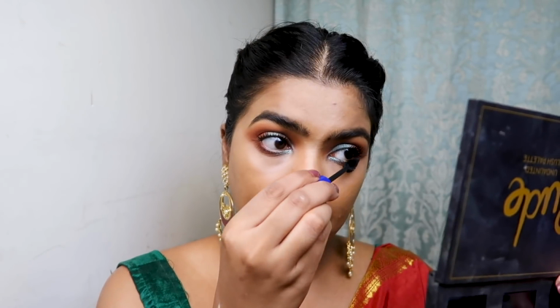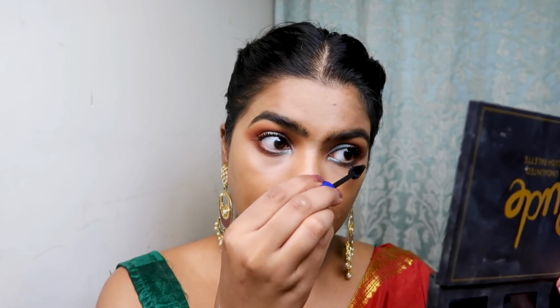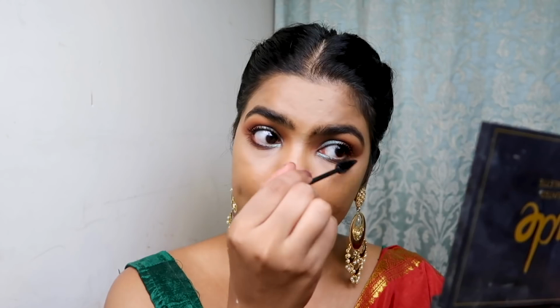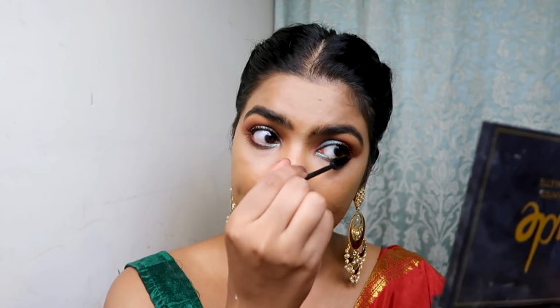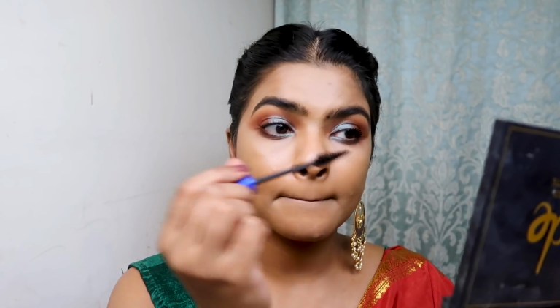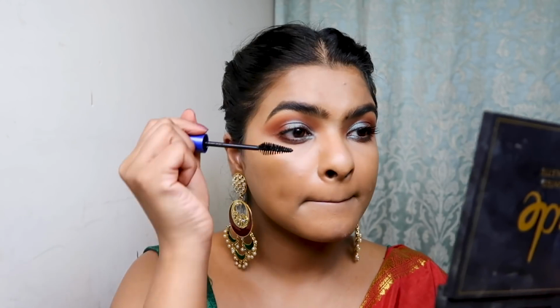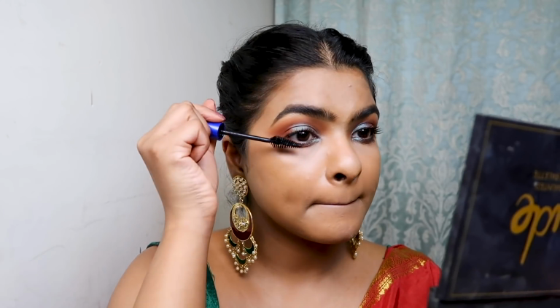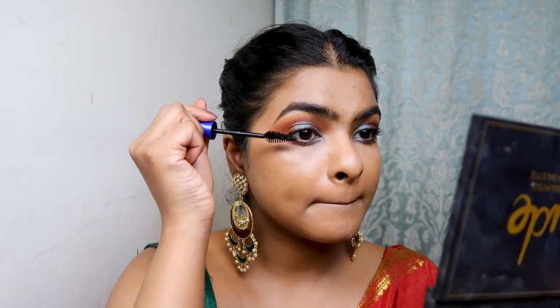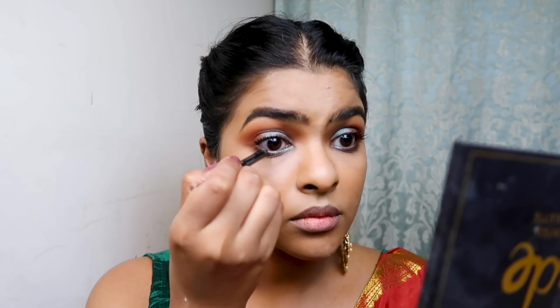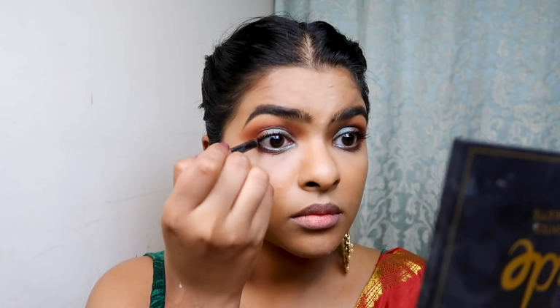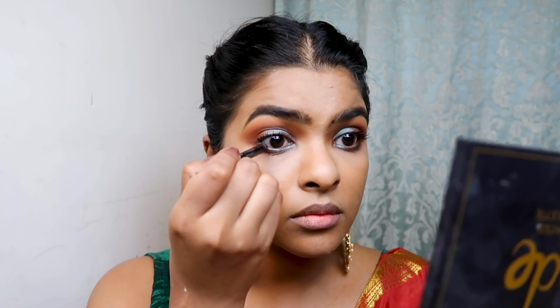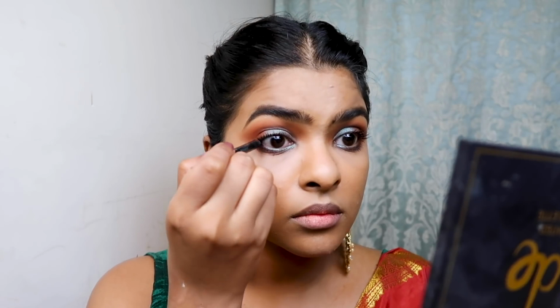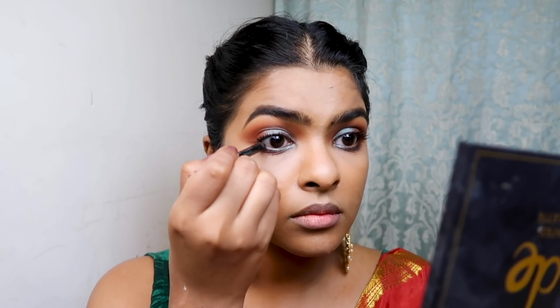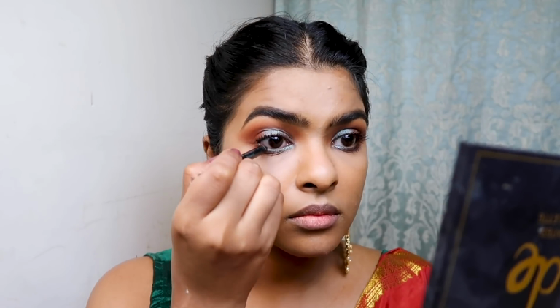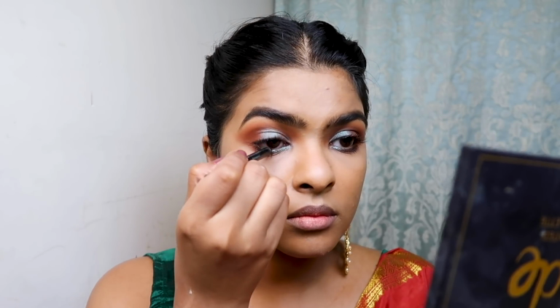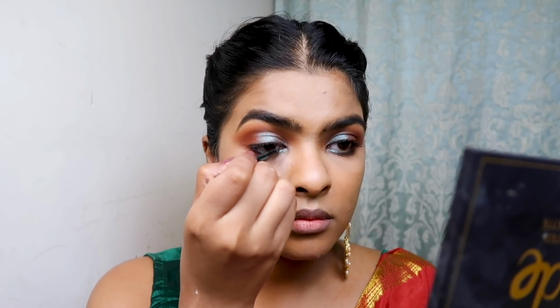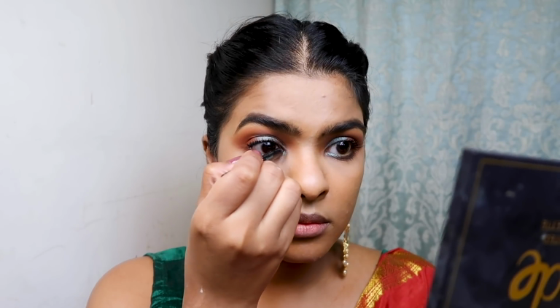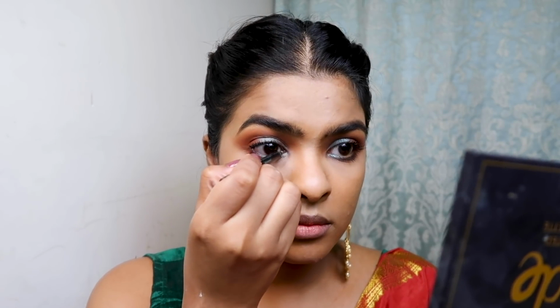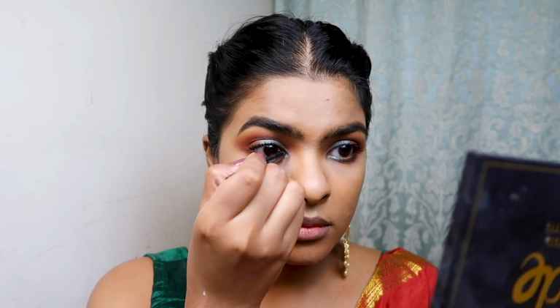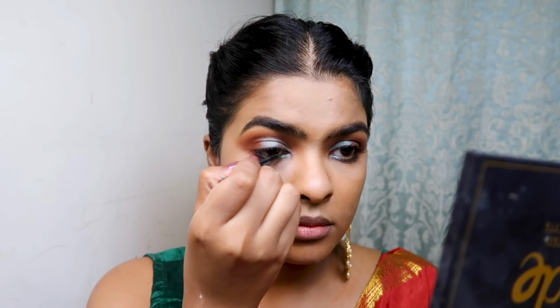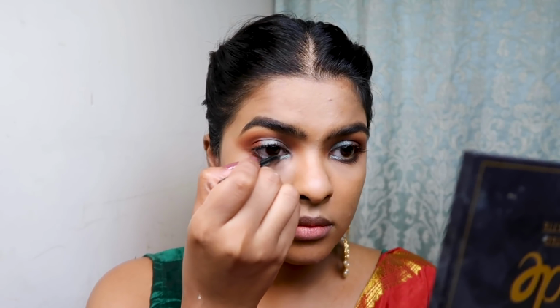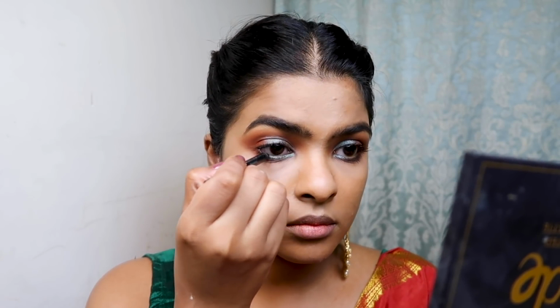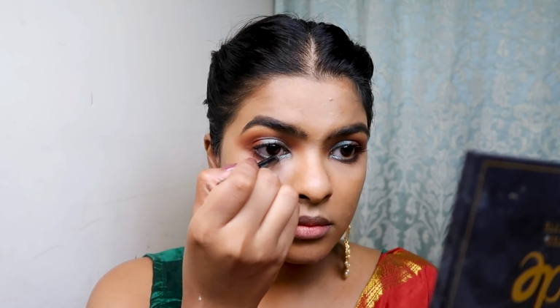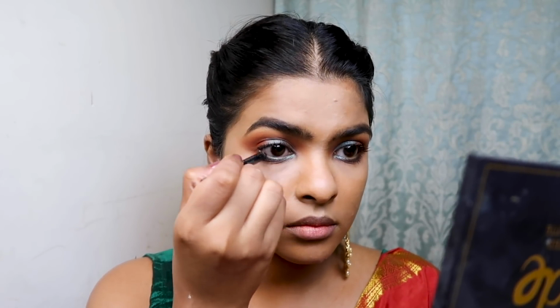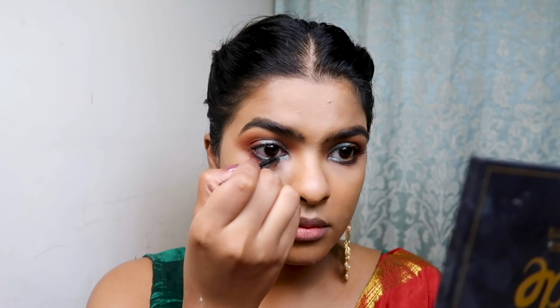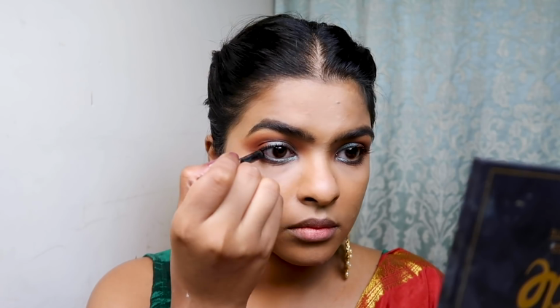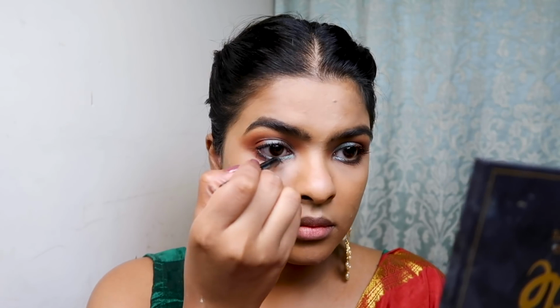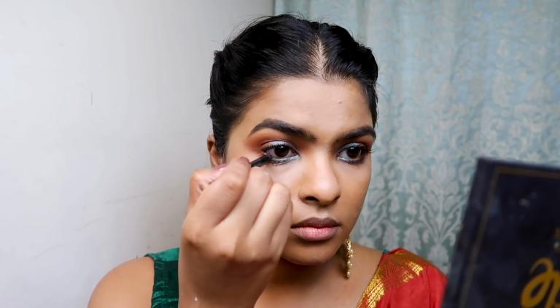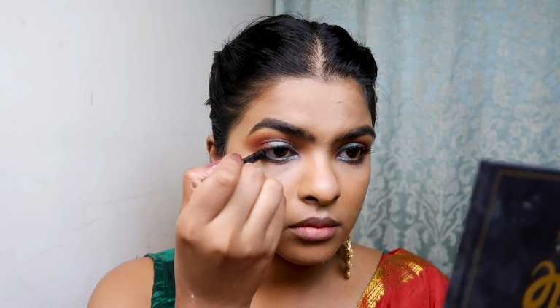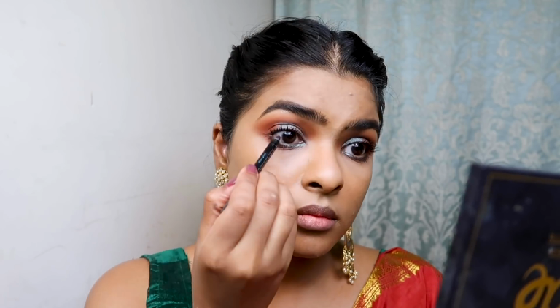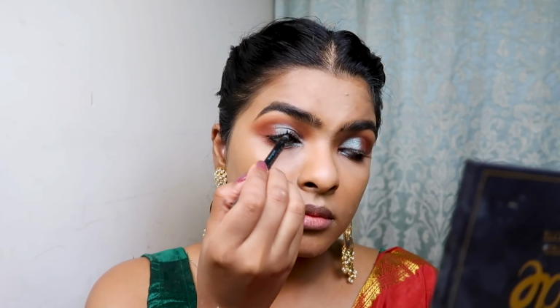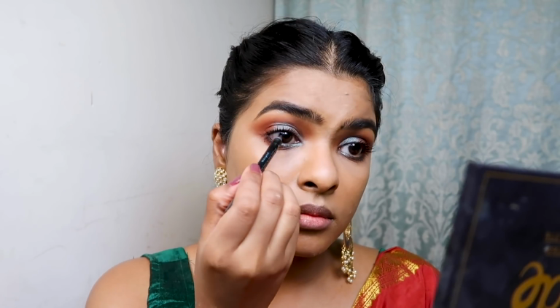I used Sephora Black Kajal on my lower and upper lash lines, making sure to also apply it in the inner corners.